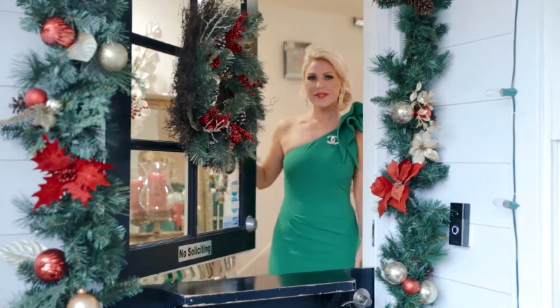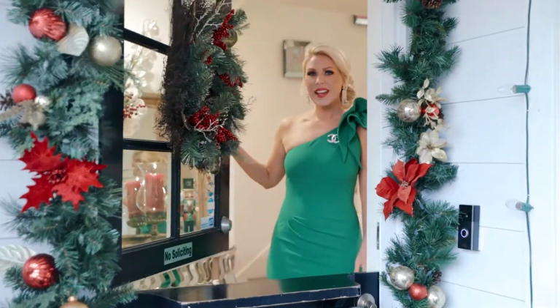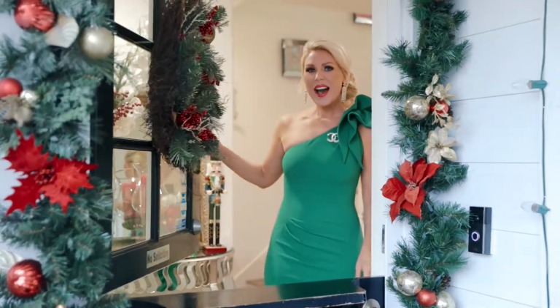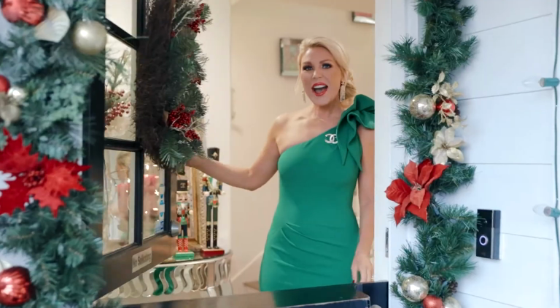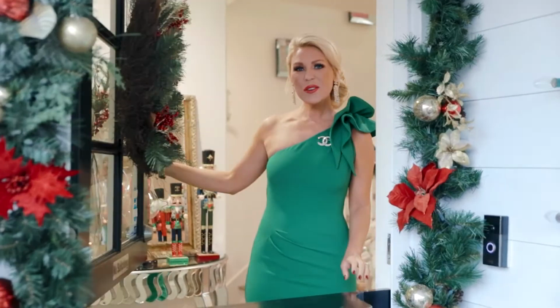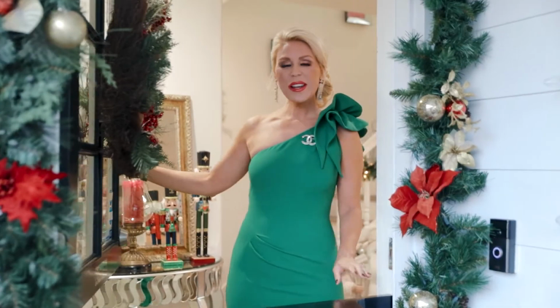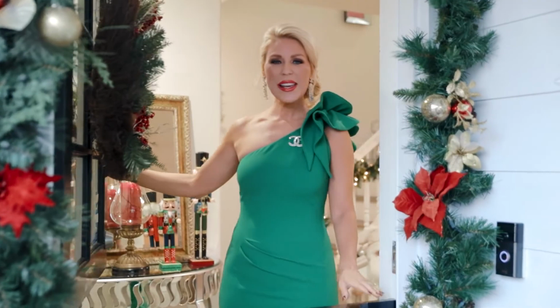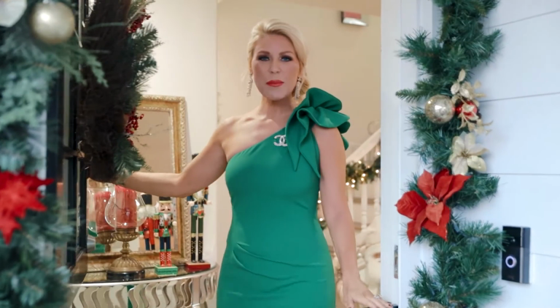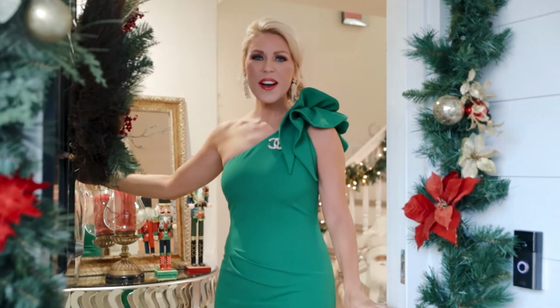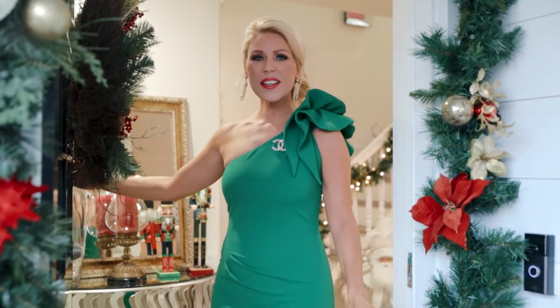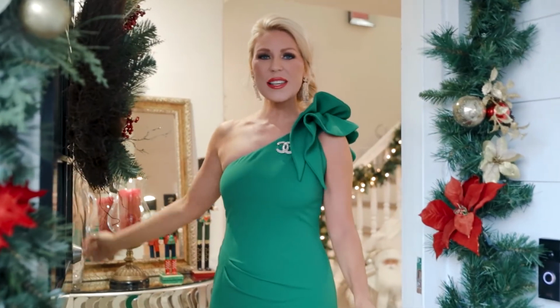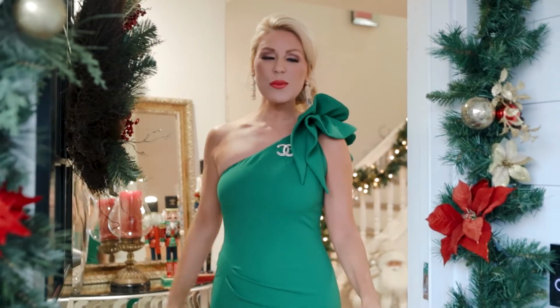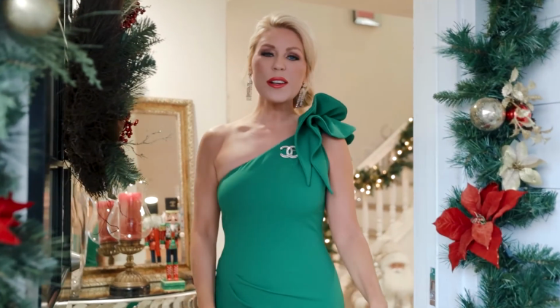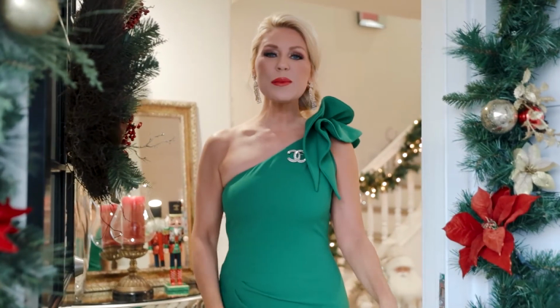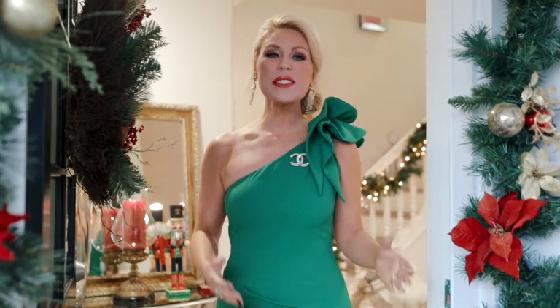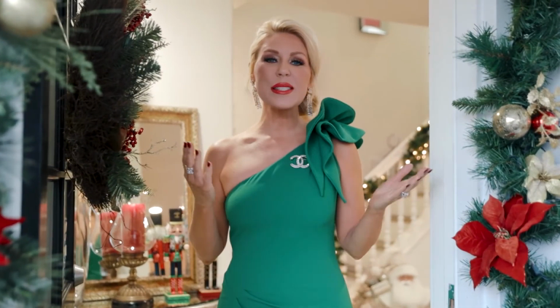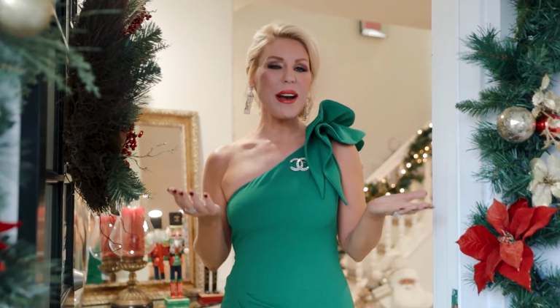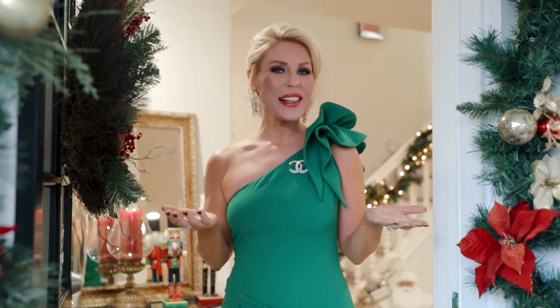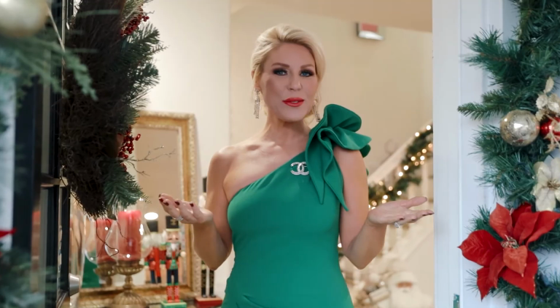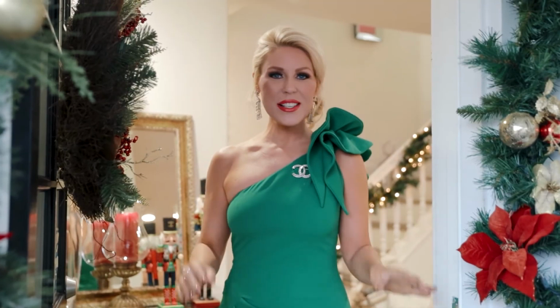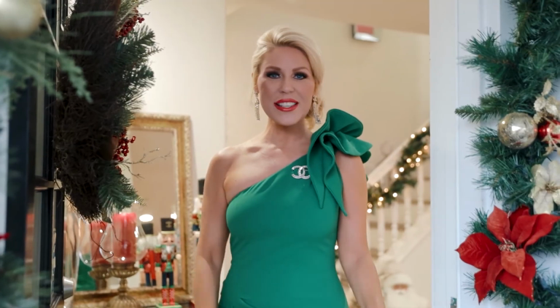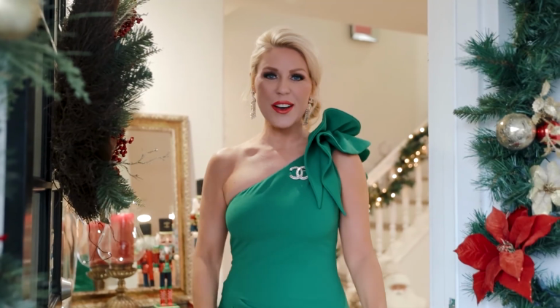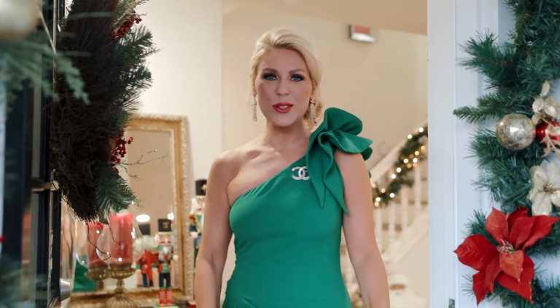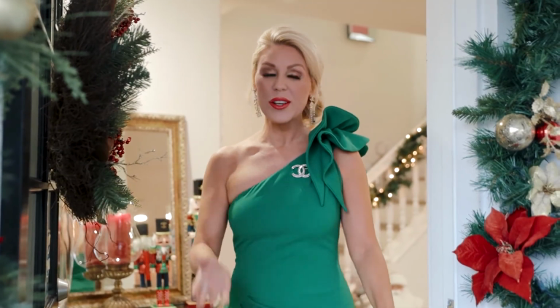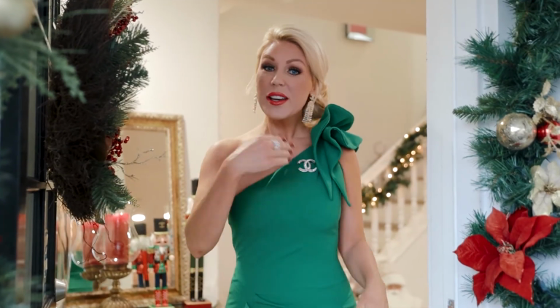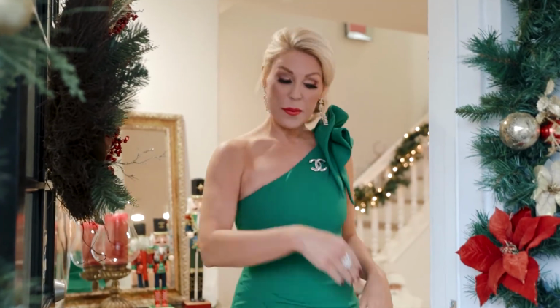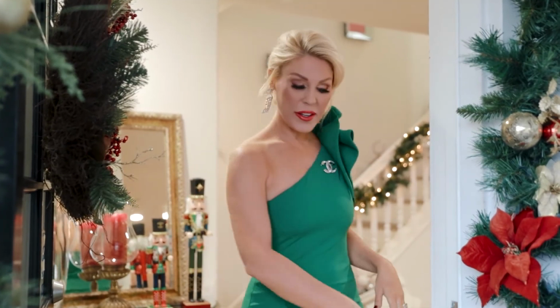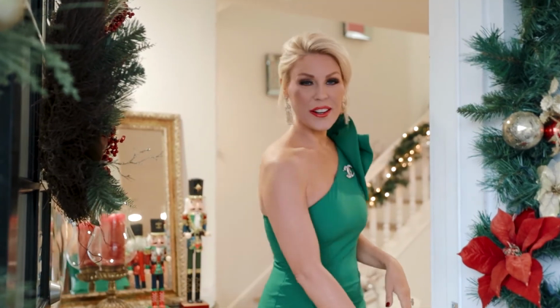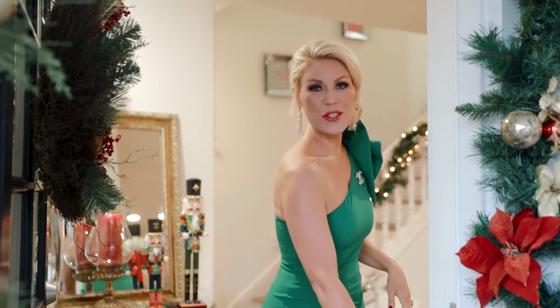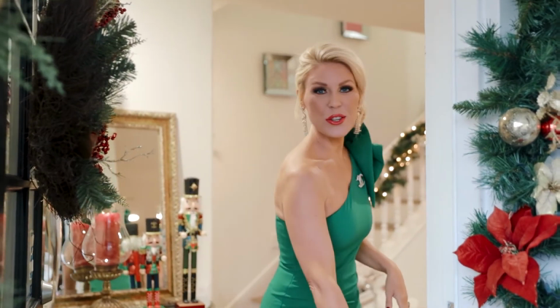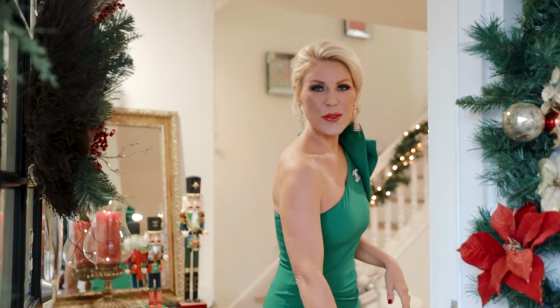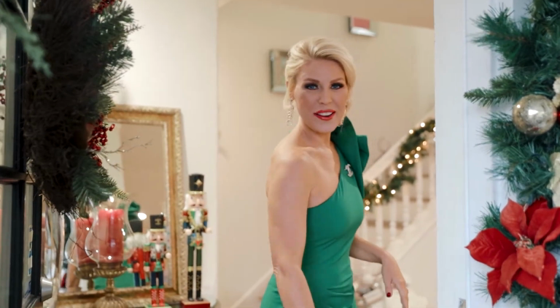Hi everybody, happy holidays! Welcome to the Smiley Rossi household, come on in, I'll show you around.